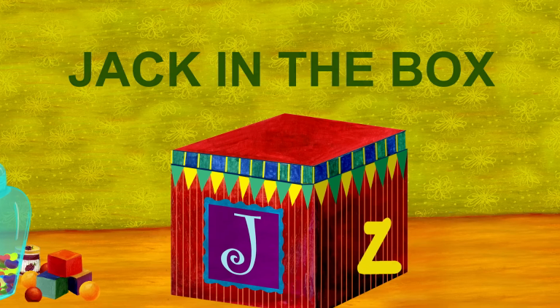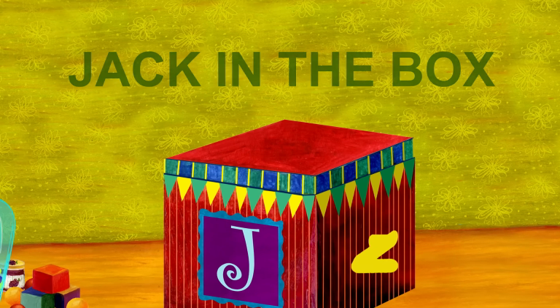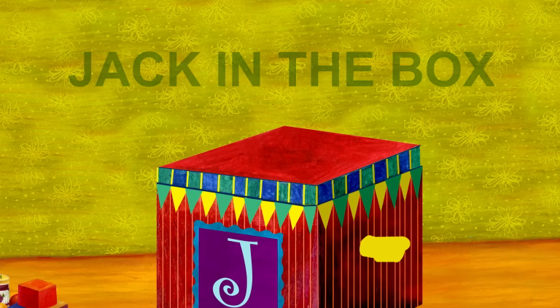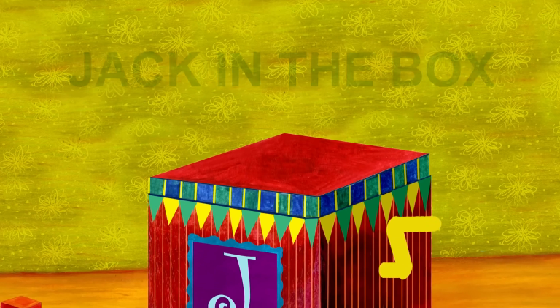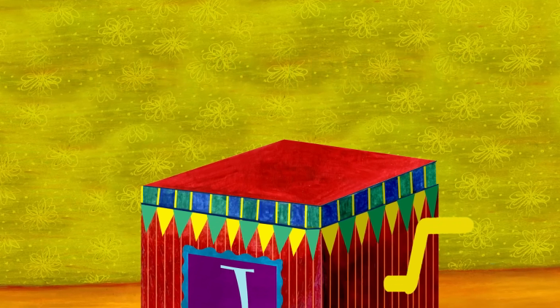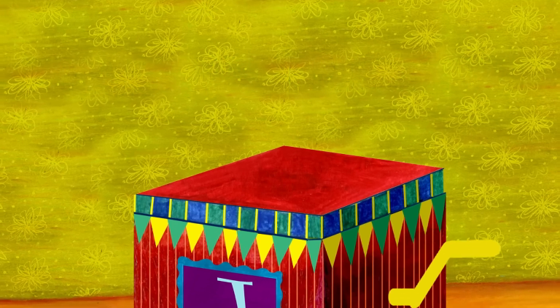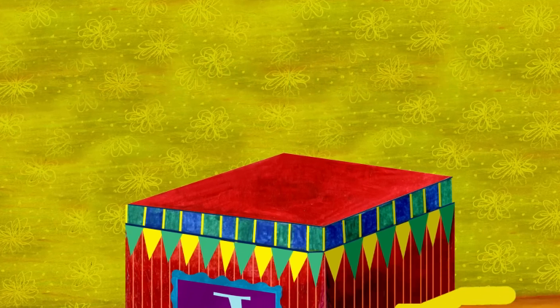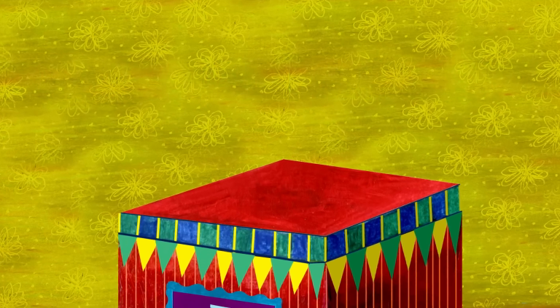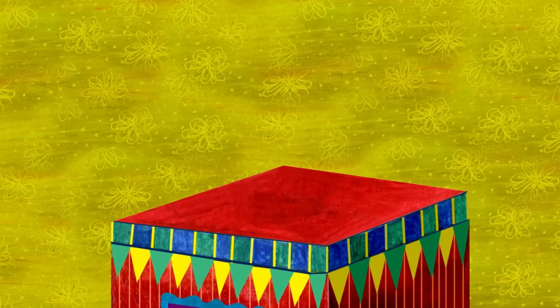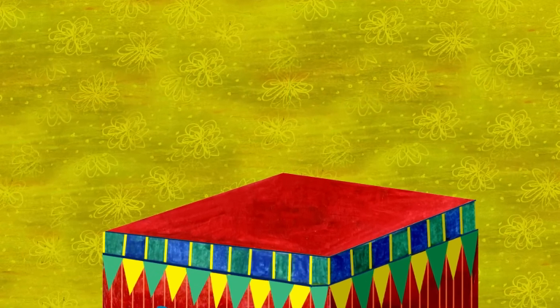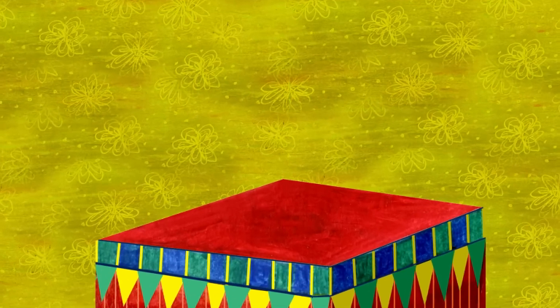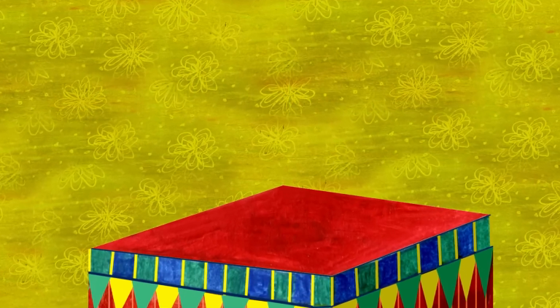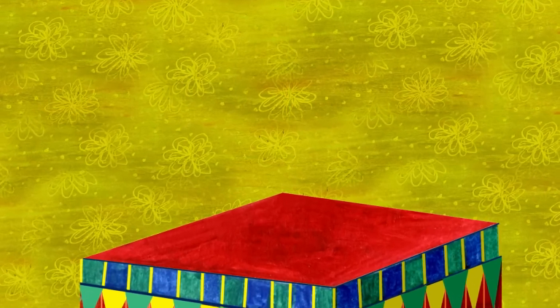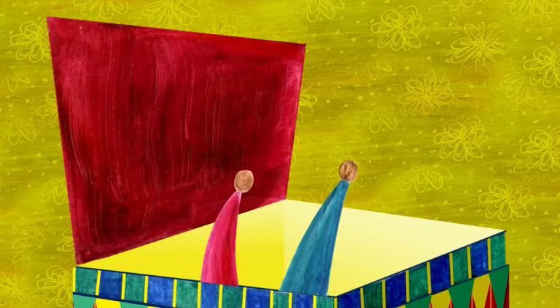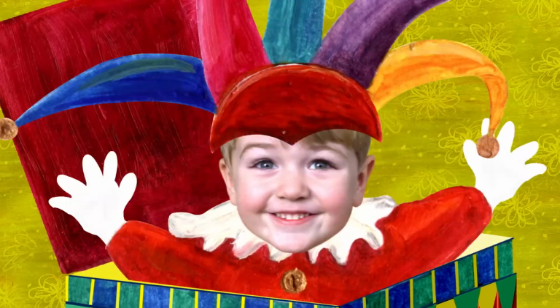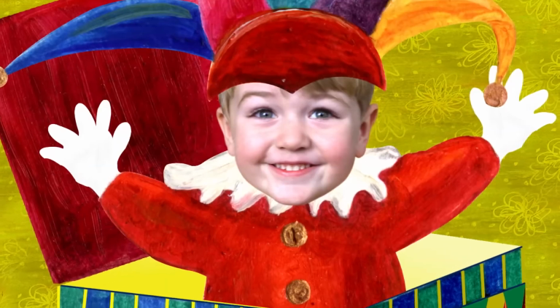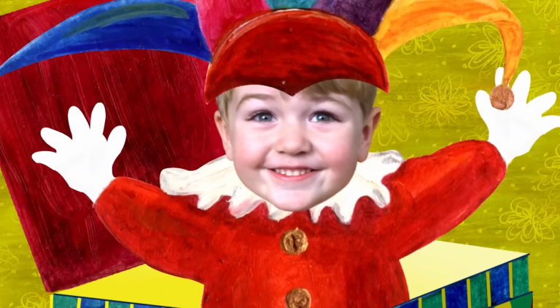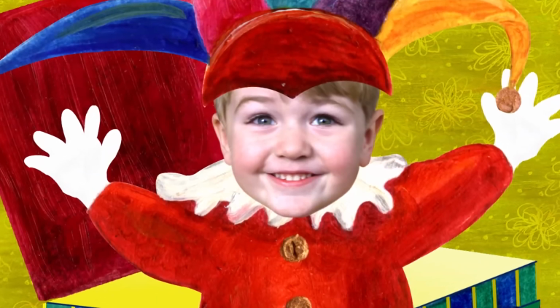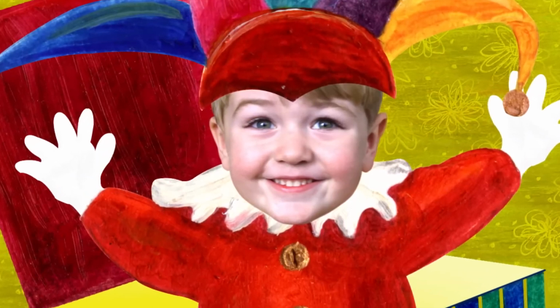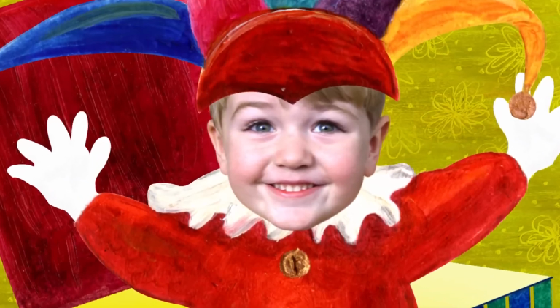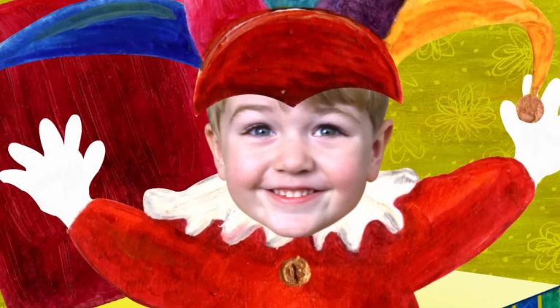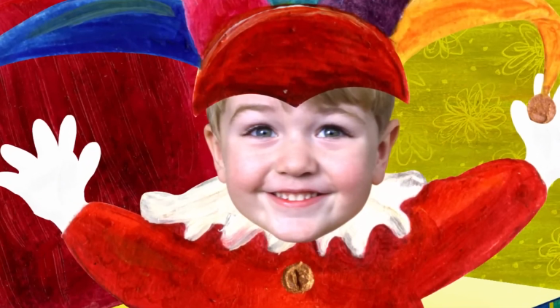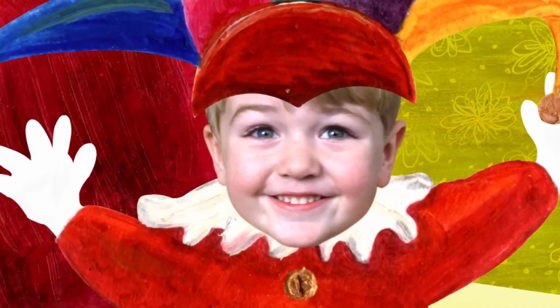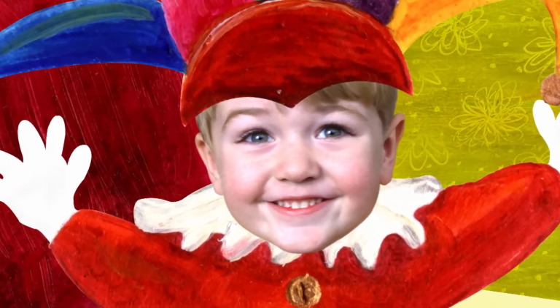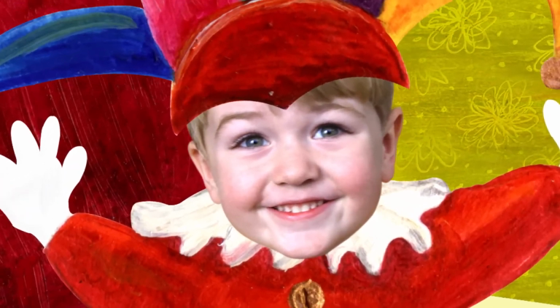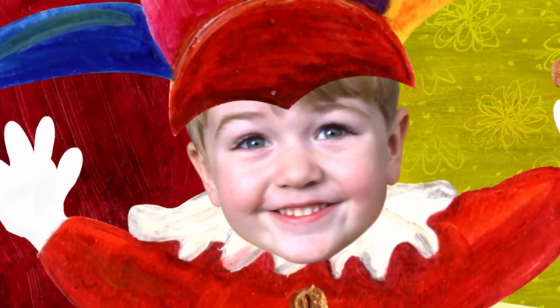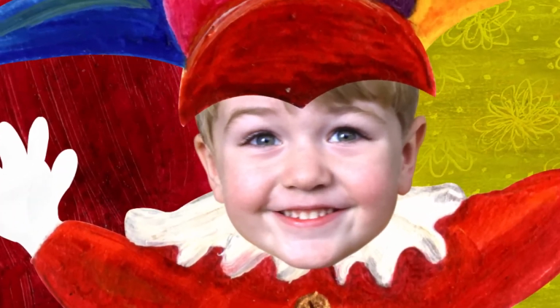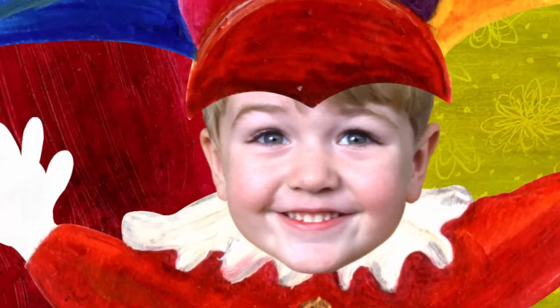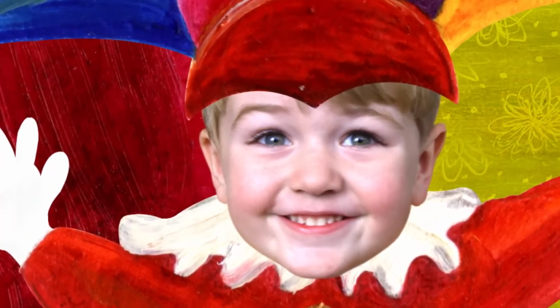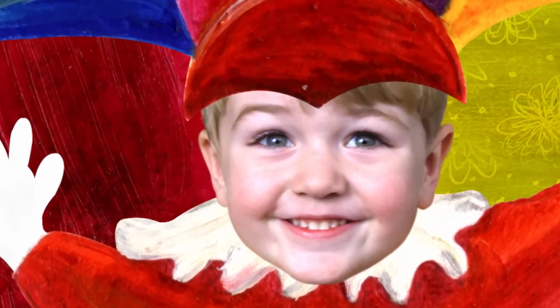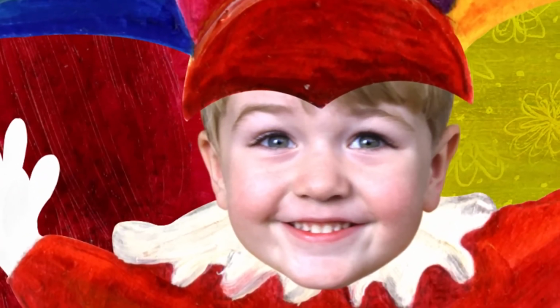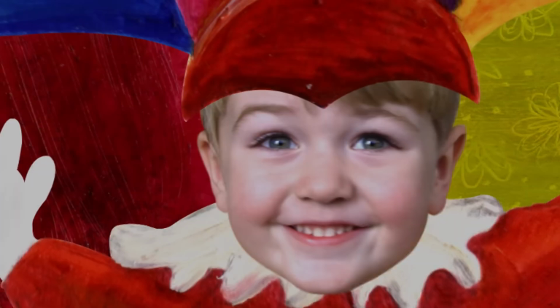And who's in the Jack in the Box? Surprise! That's me. I'm the Jack in the Box.